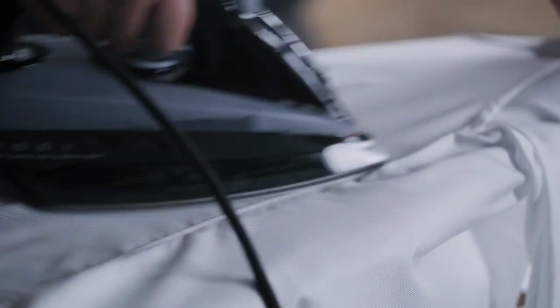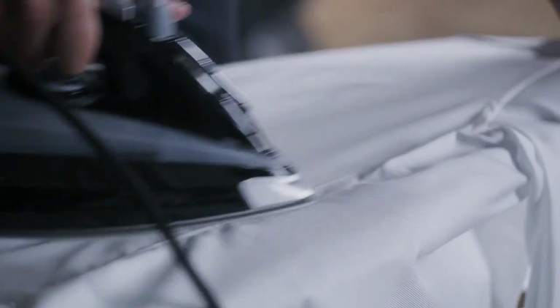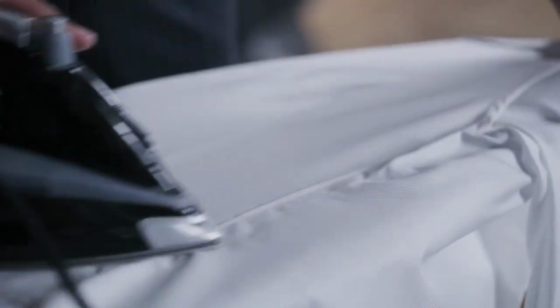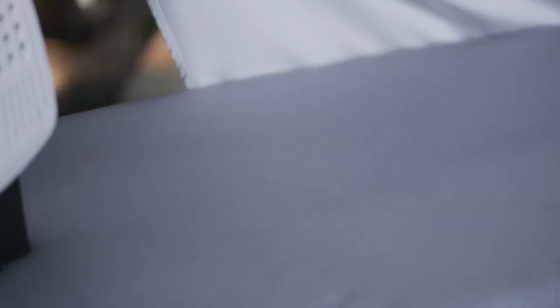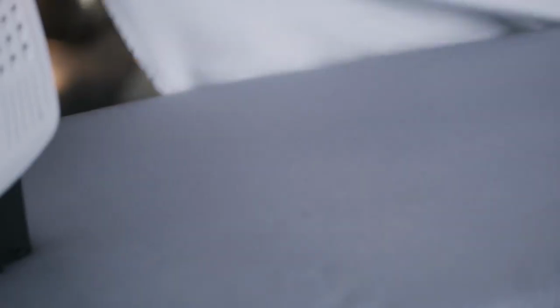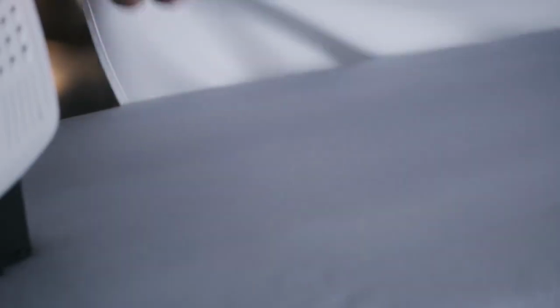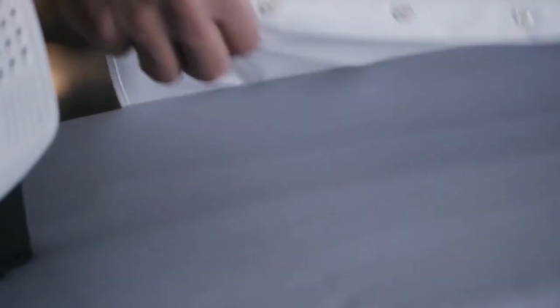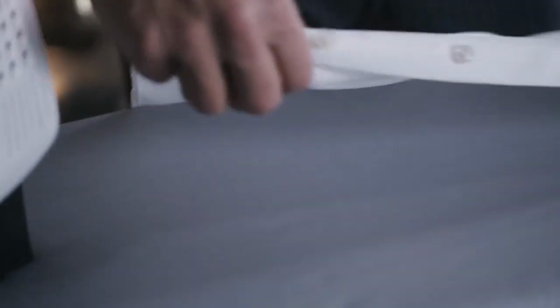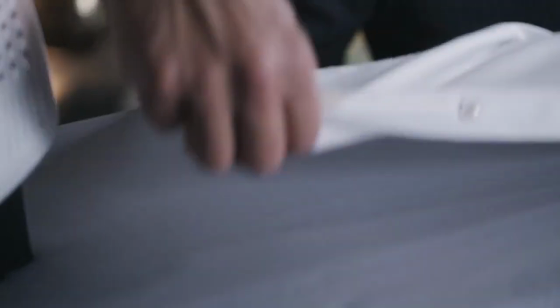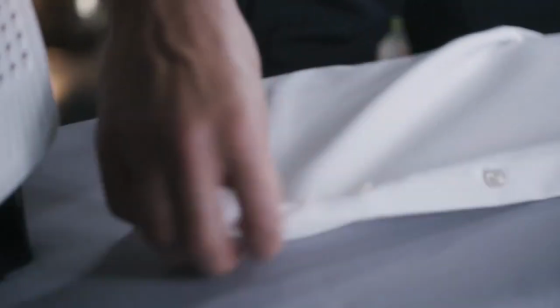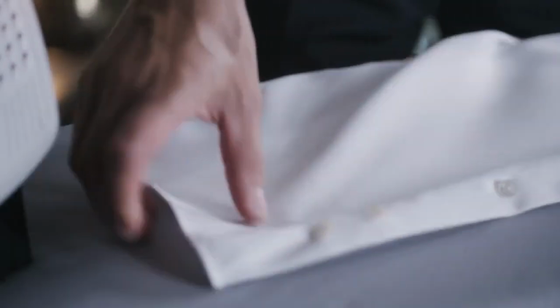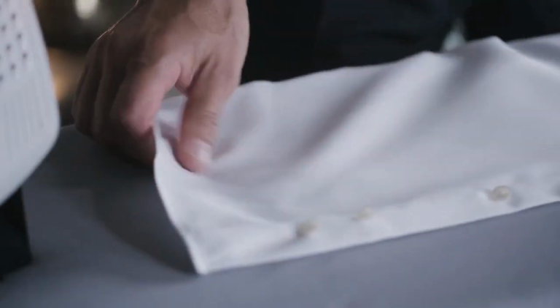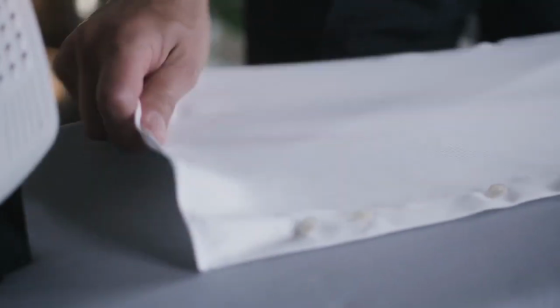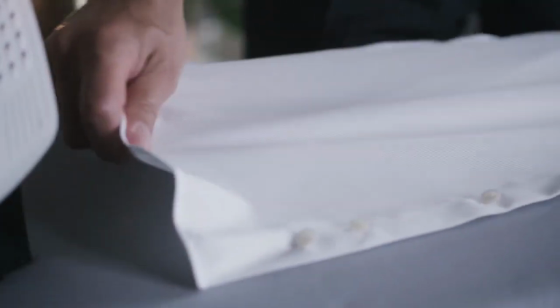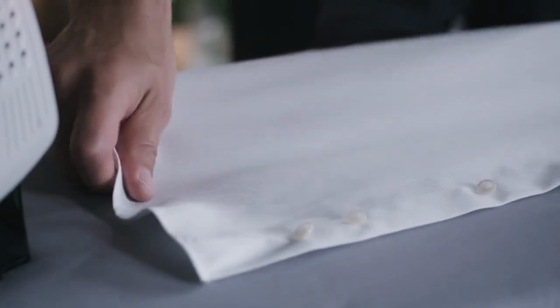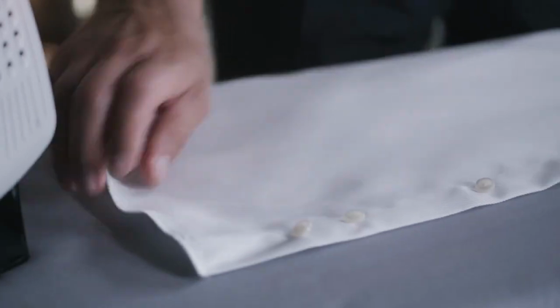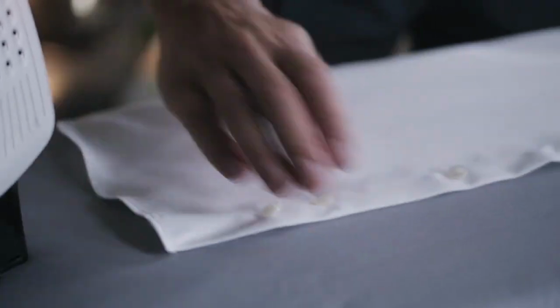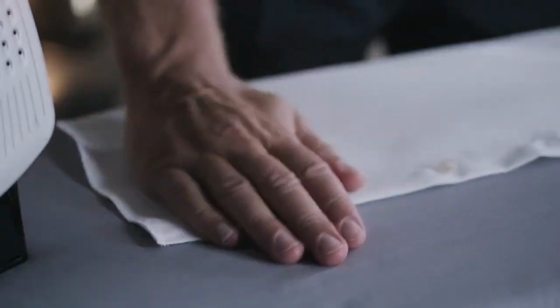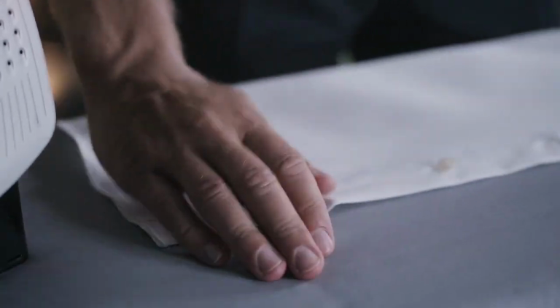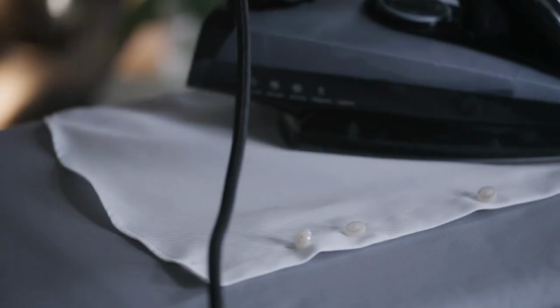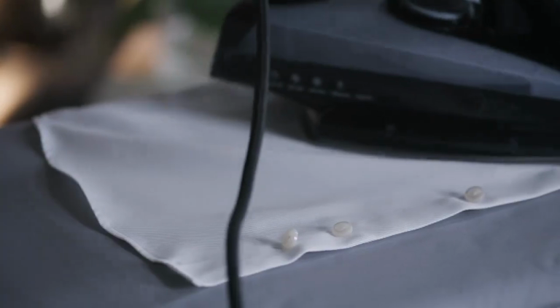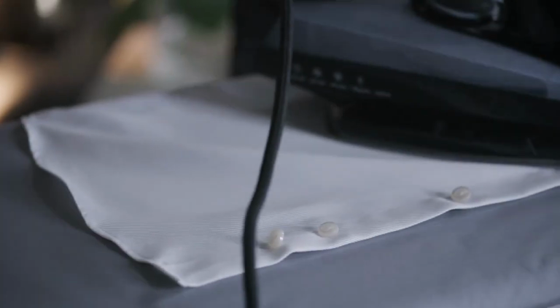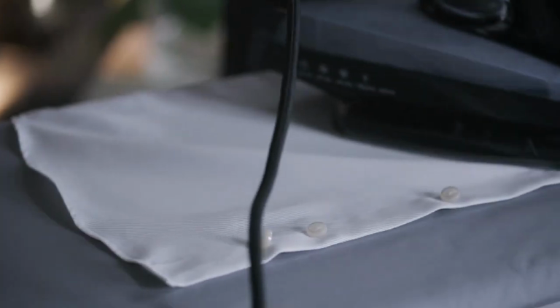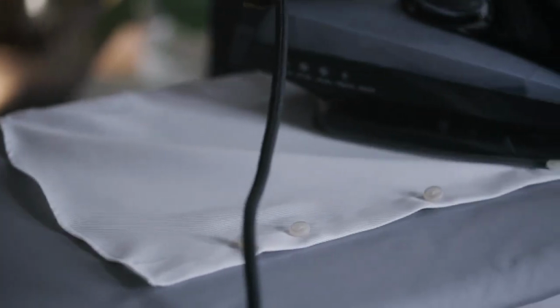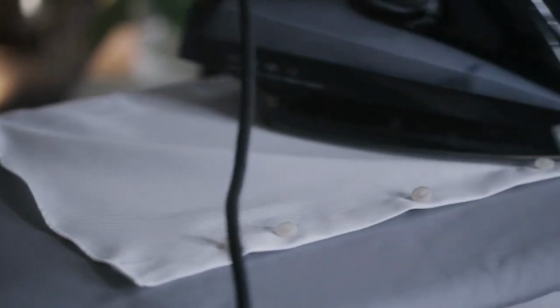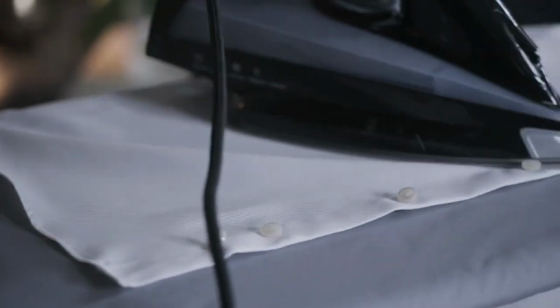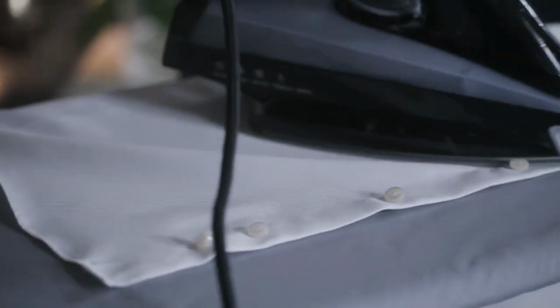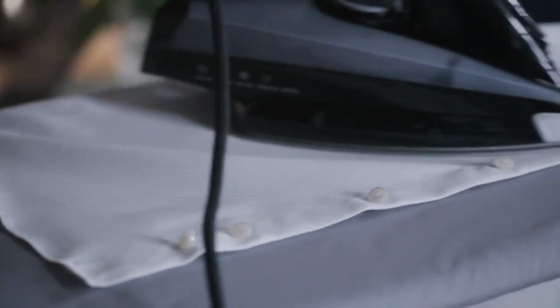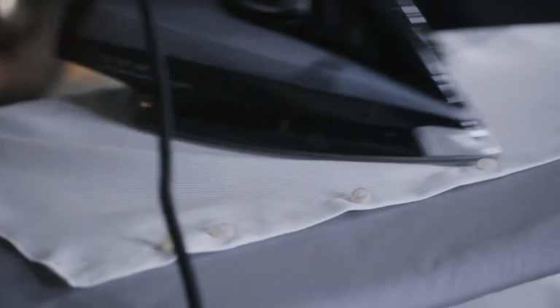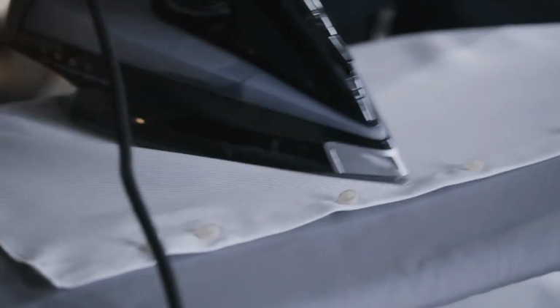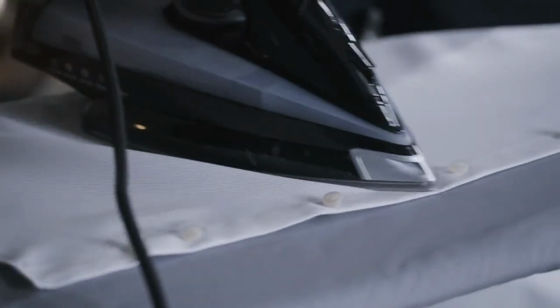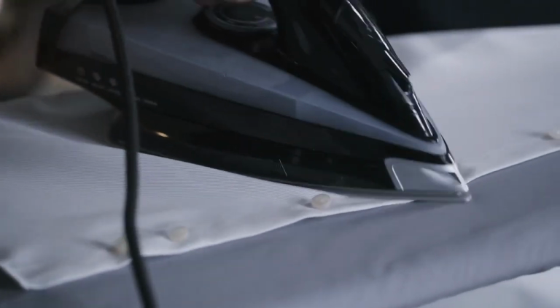I'll rotate the shirt to its front, and when I get to the buttons, I use the point of the iron to get around them.